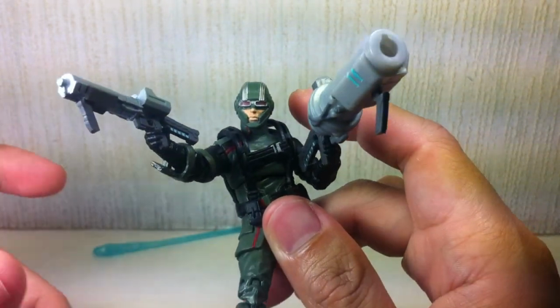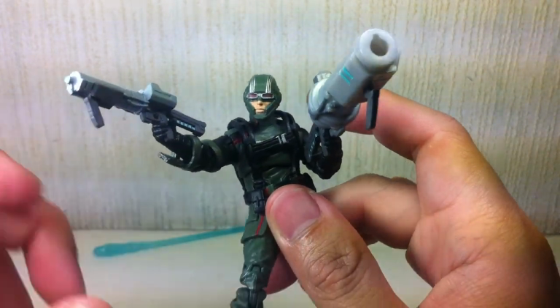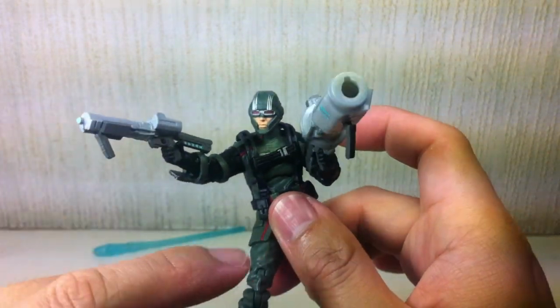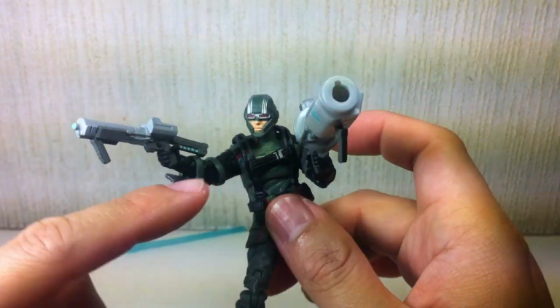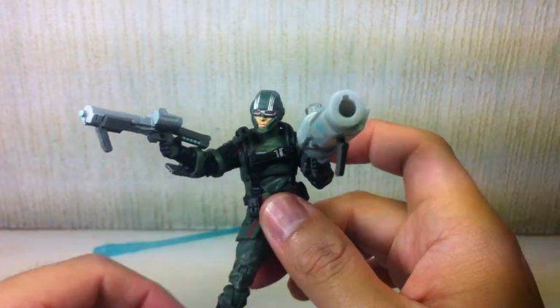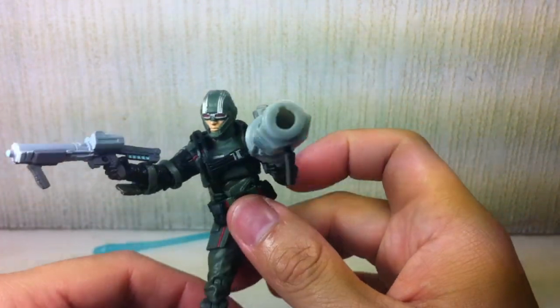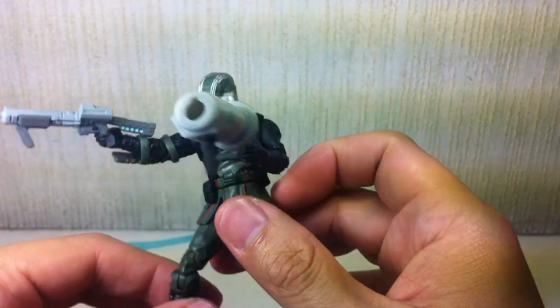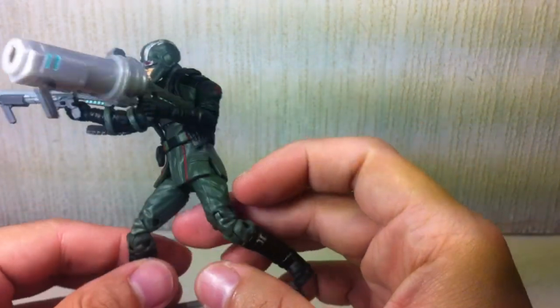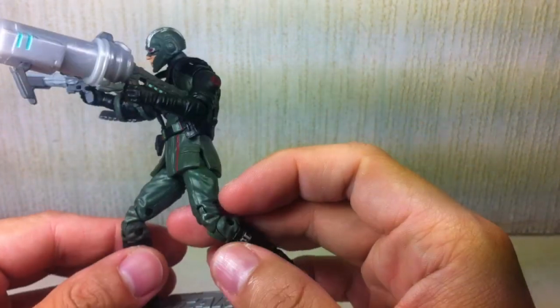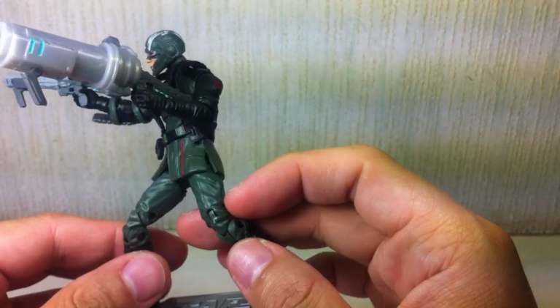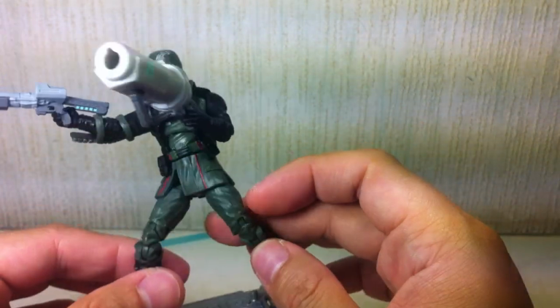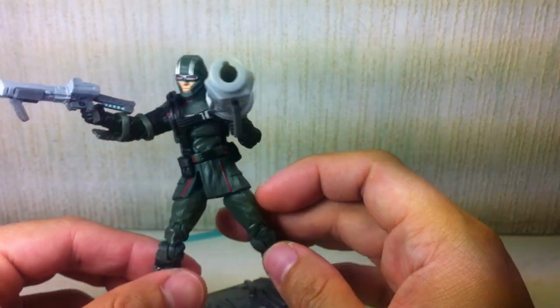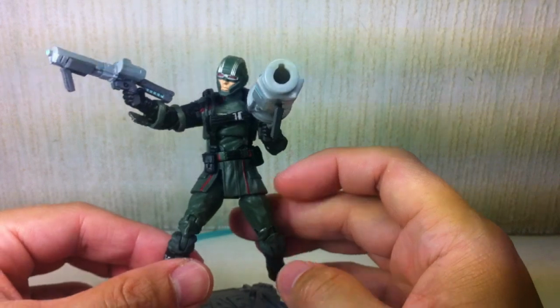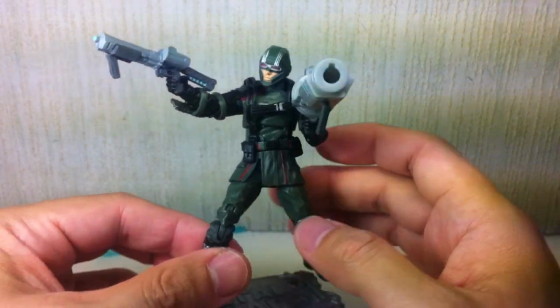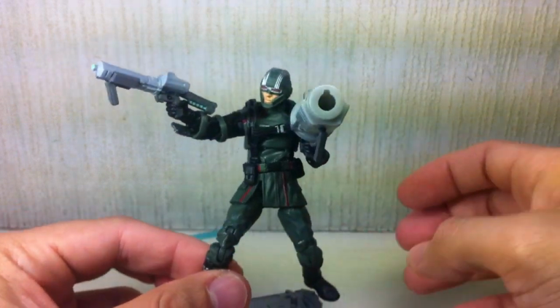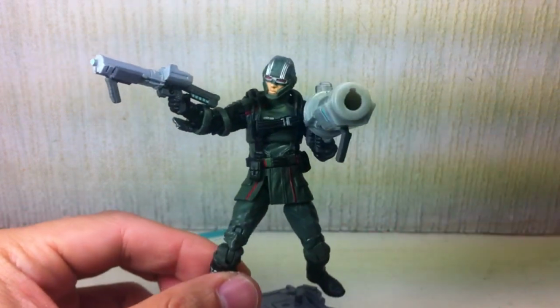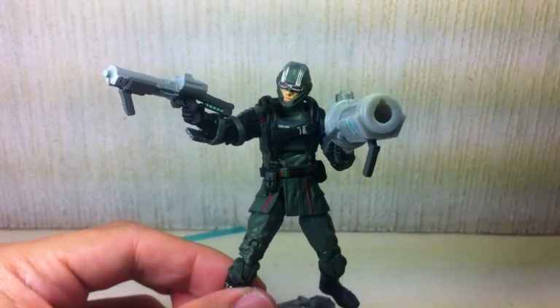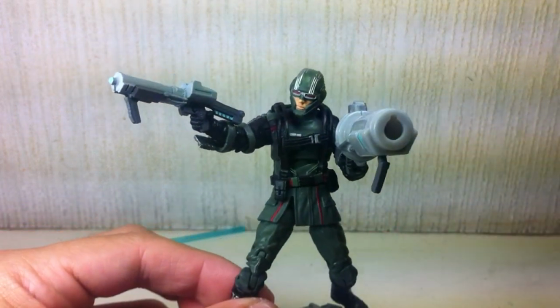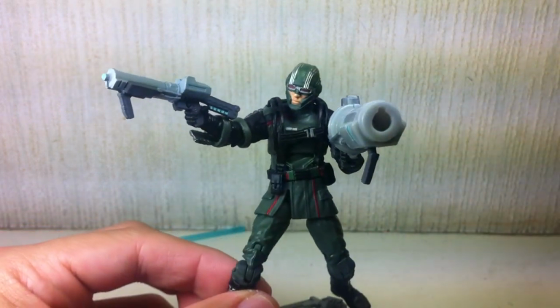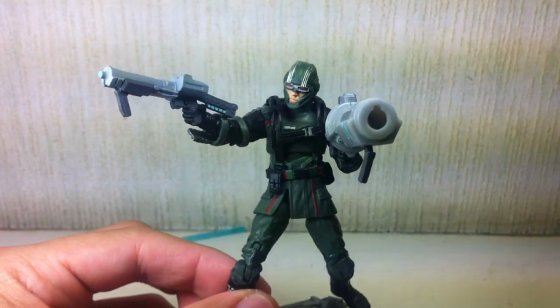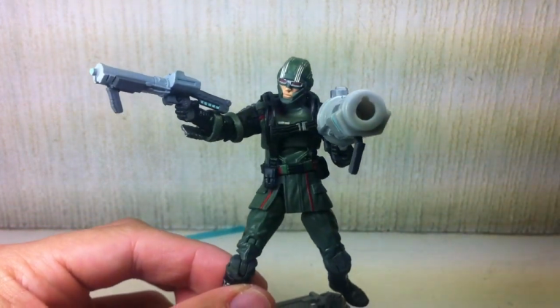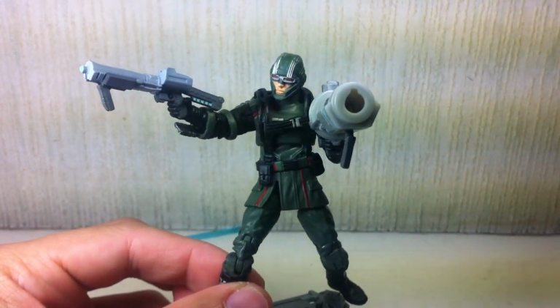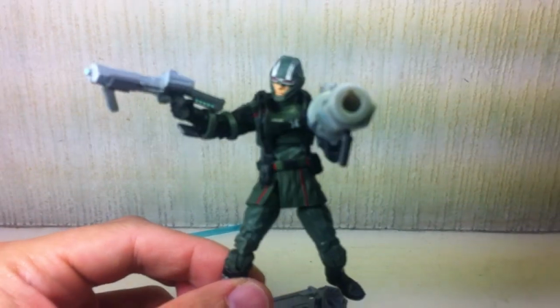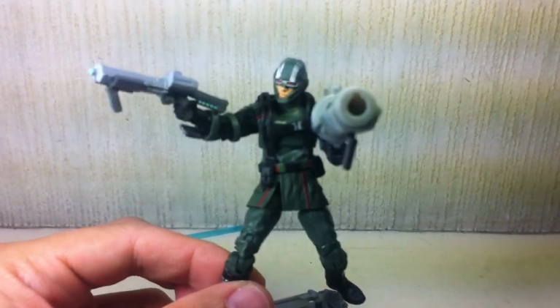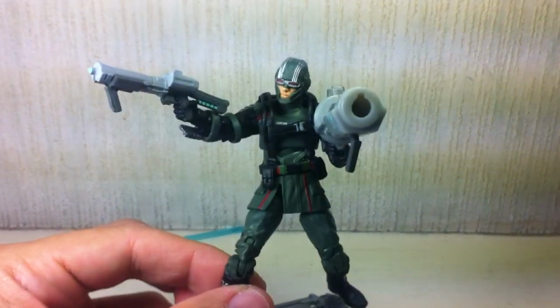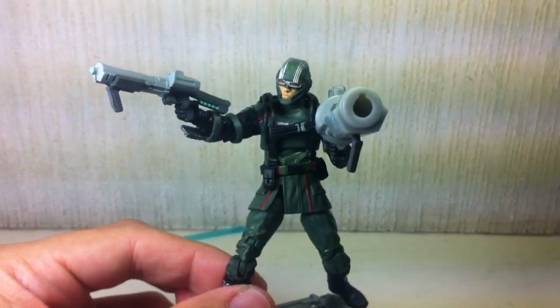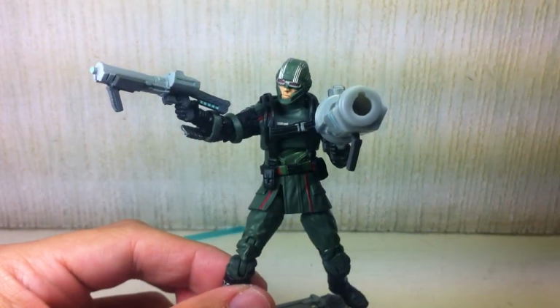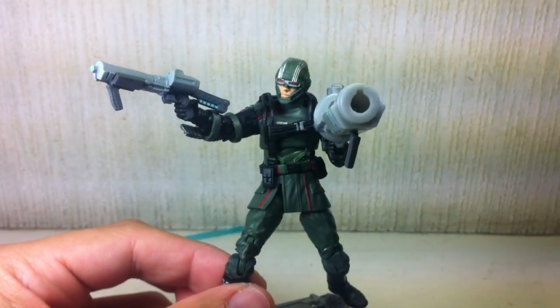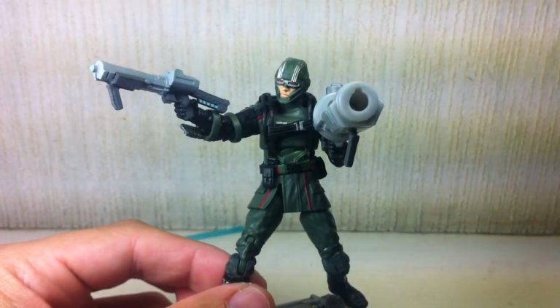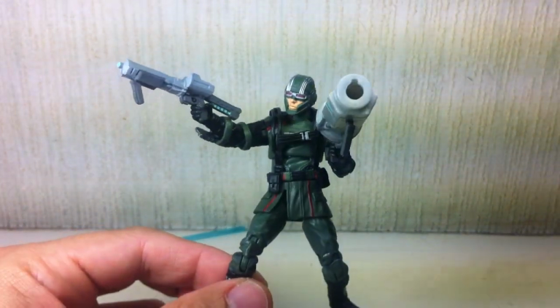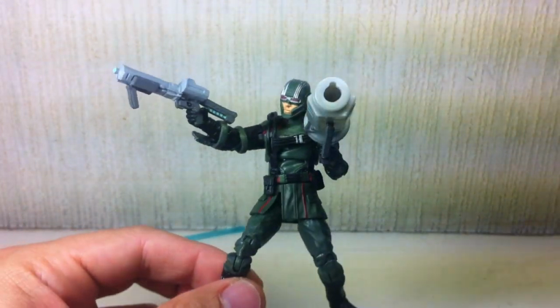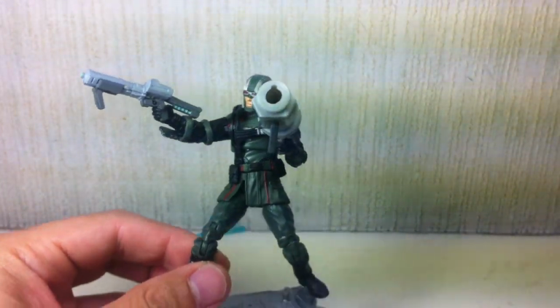Other than that, everything about this figure is just painted very well. Very little complaints in terms of paint apps.